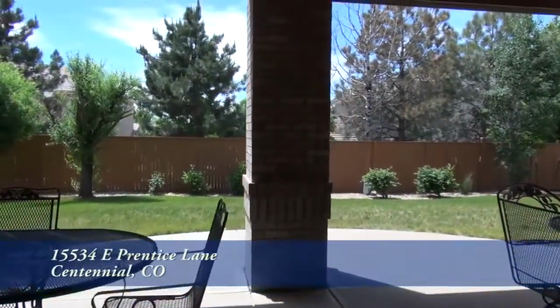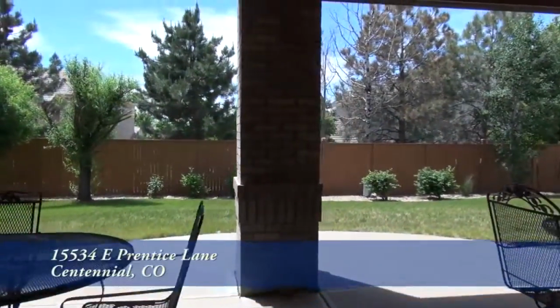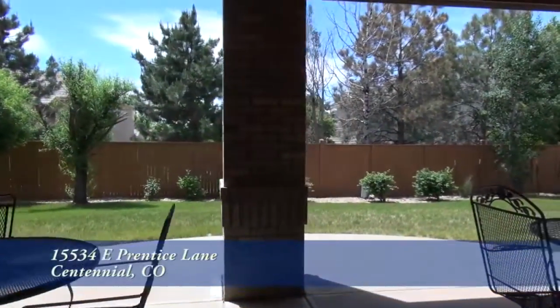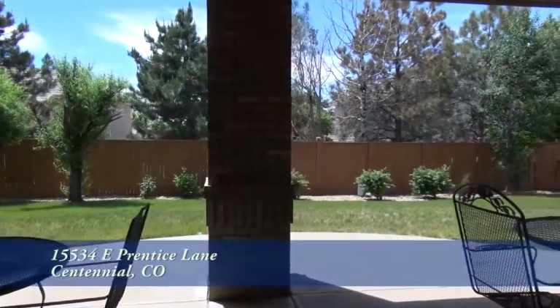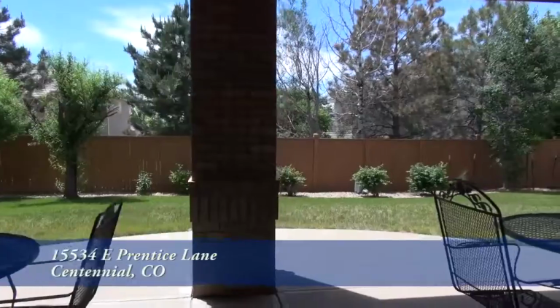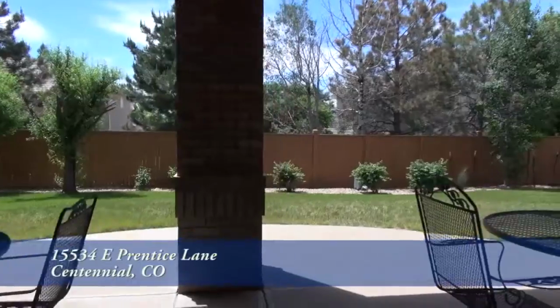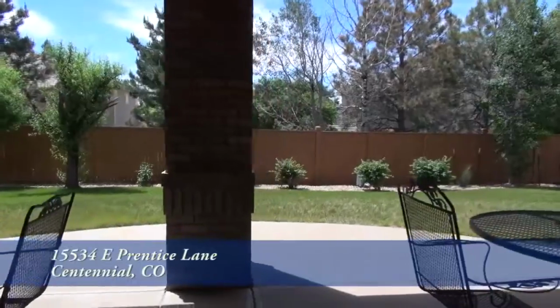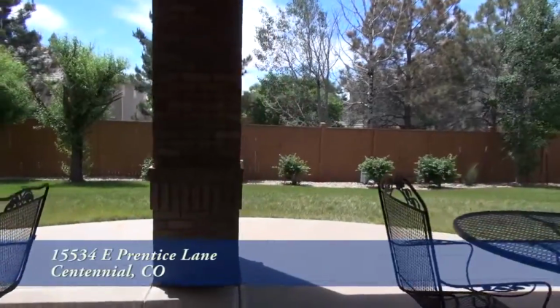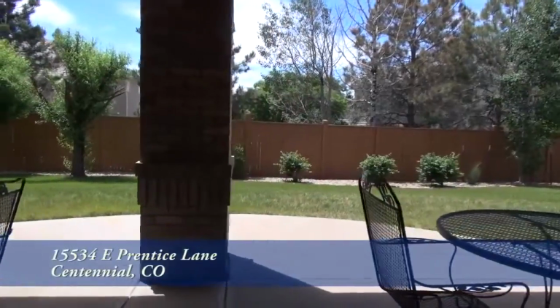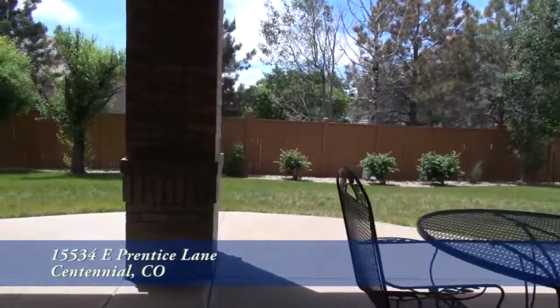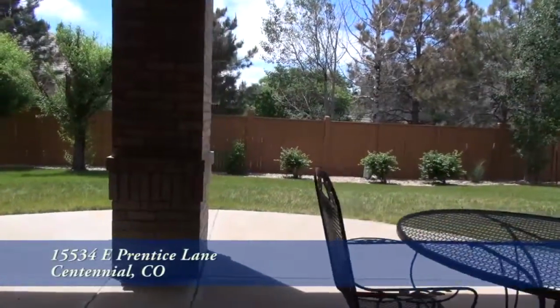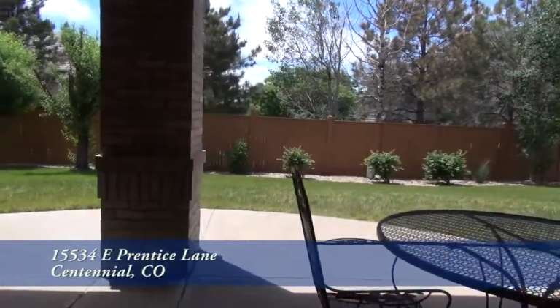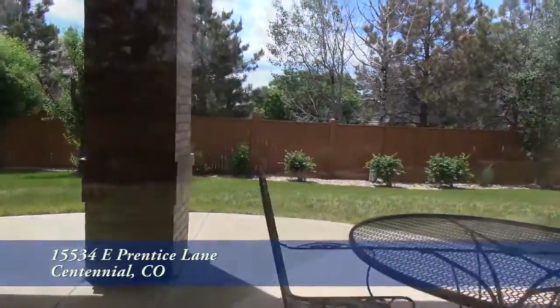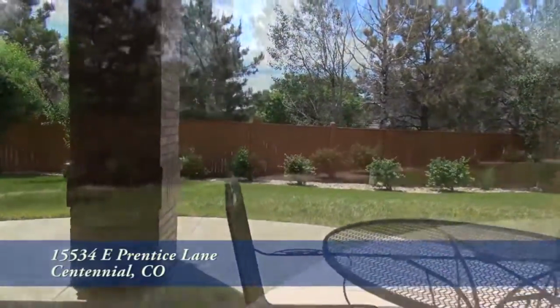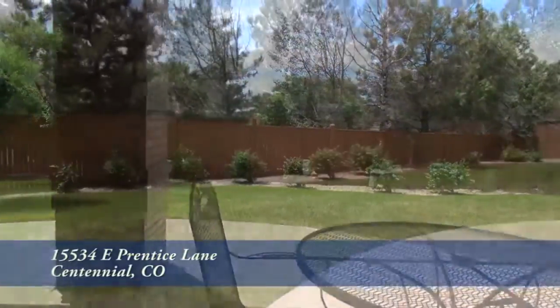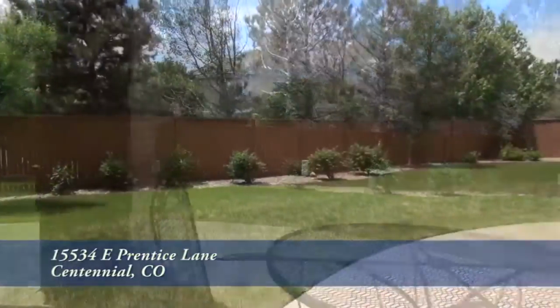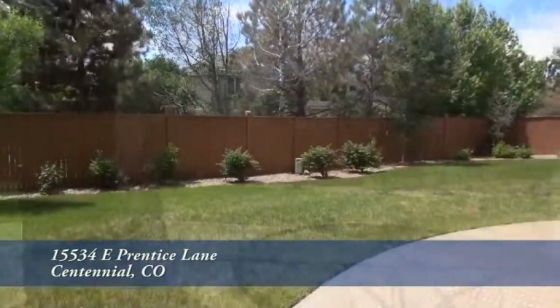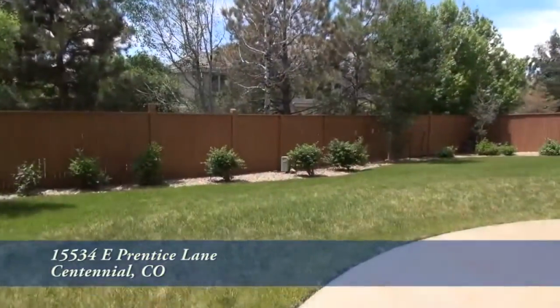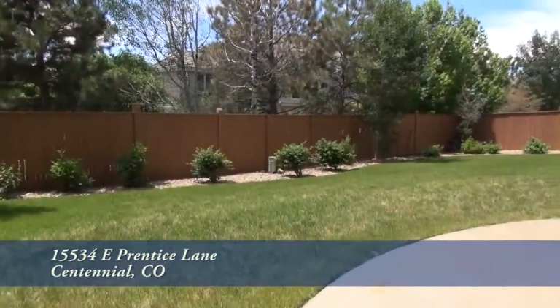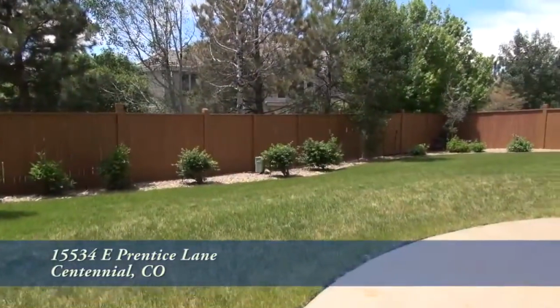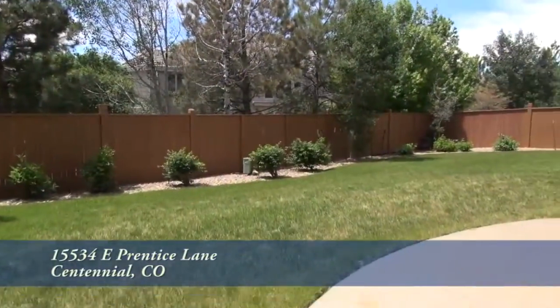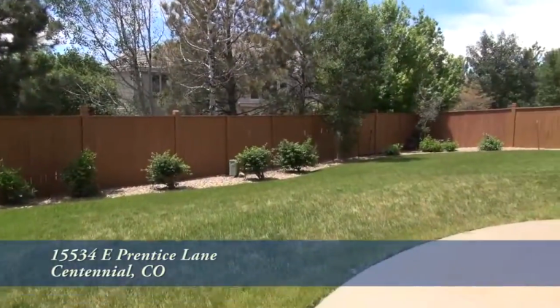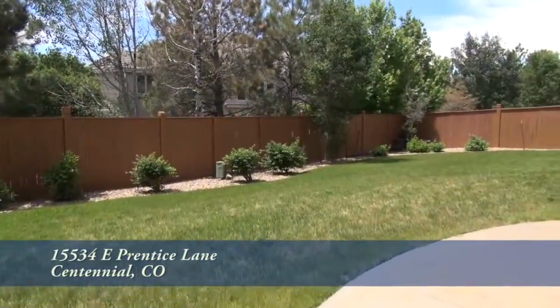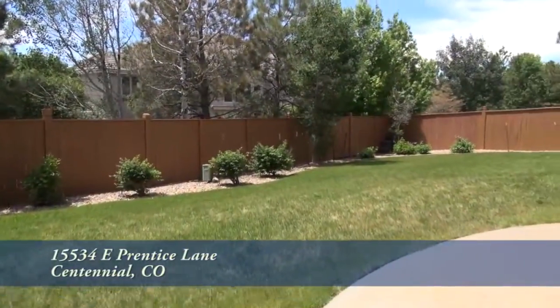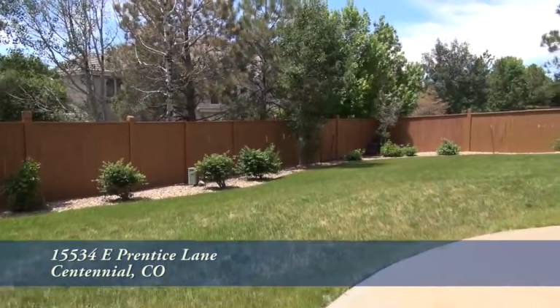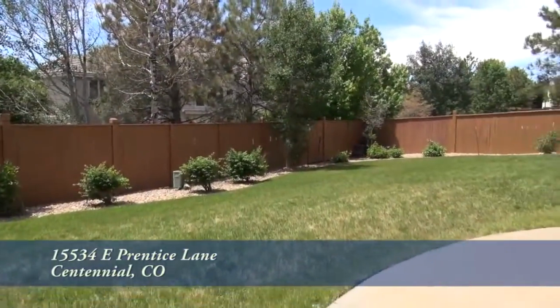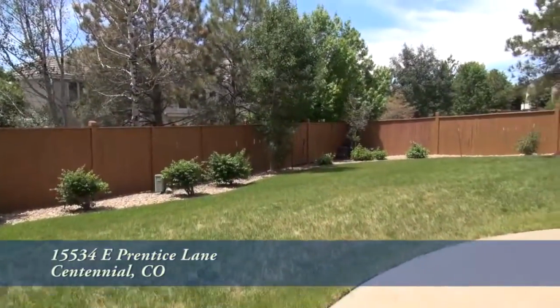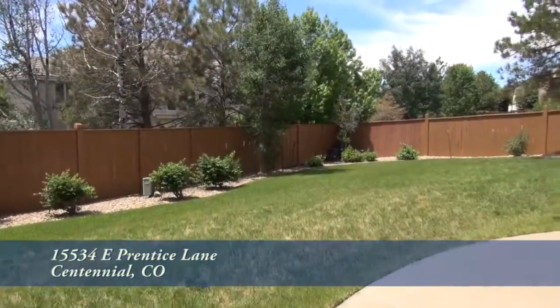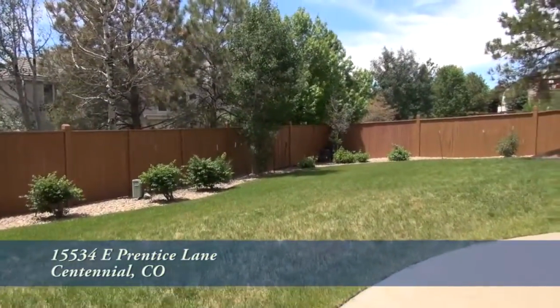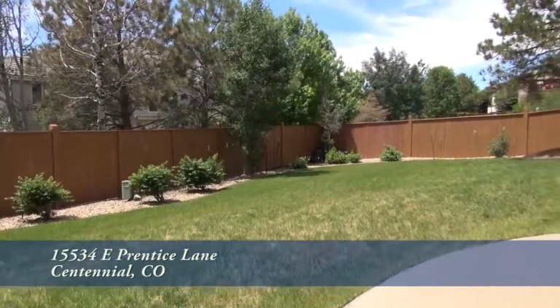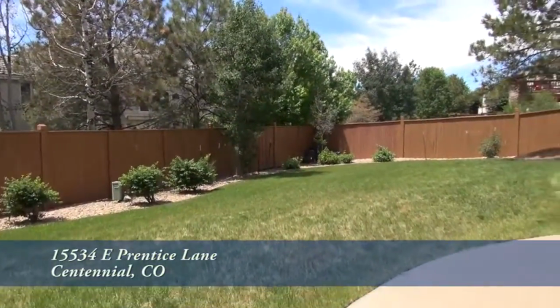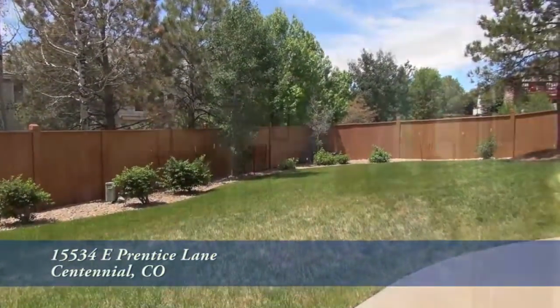This backyard is fully fenced with a large, flat, grassy area with mature landscaping.